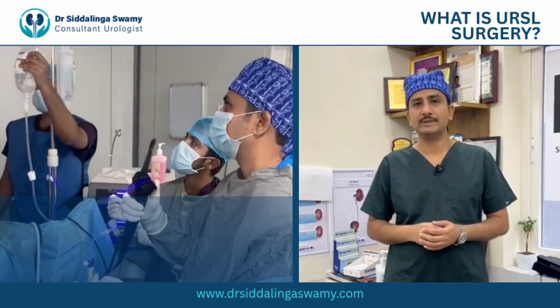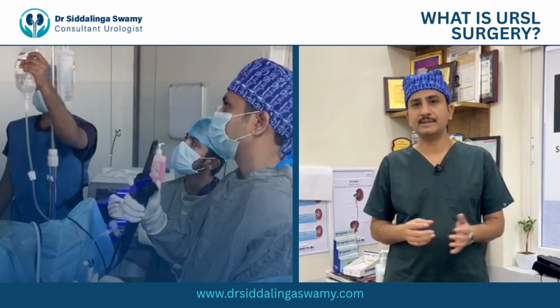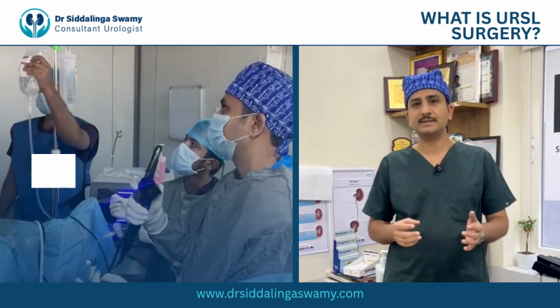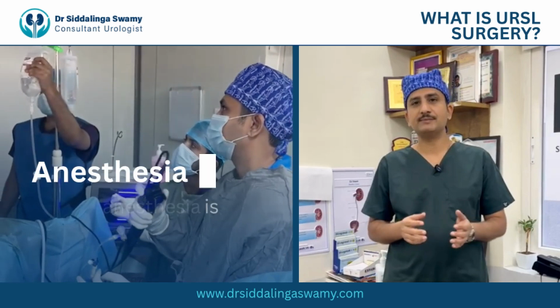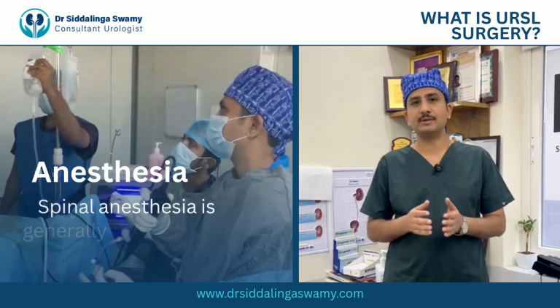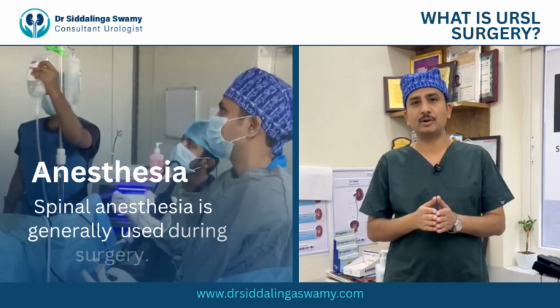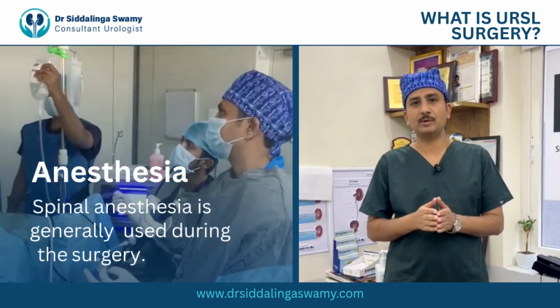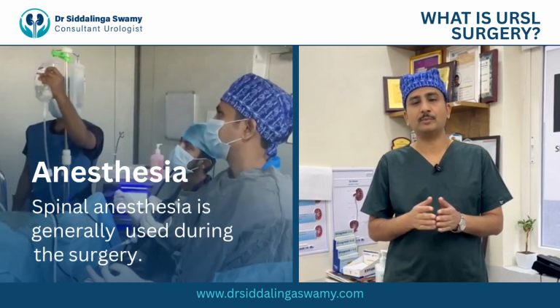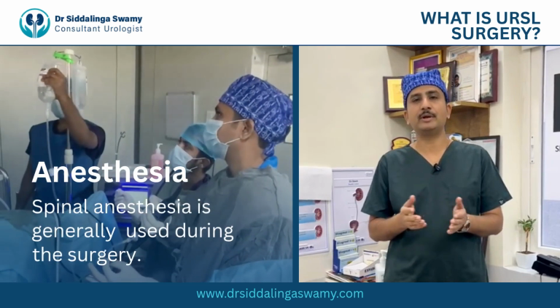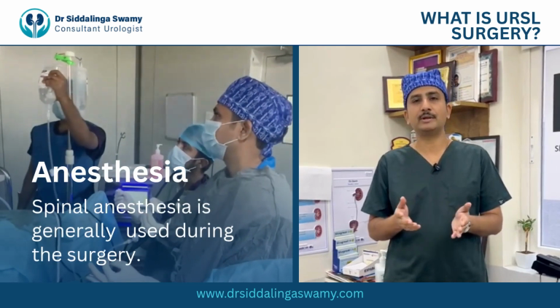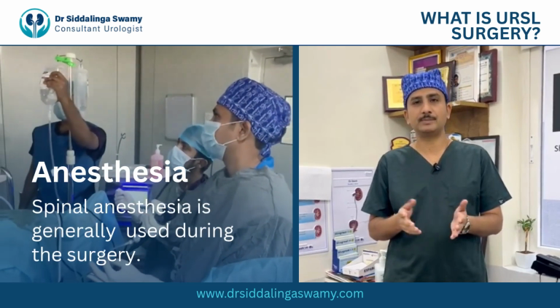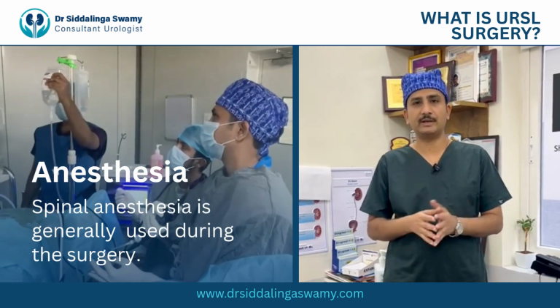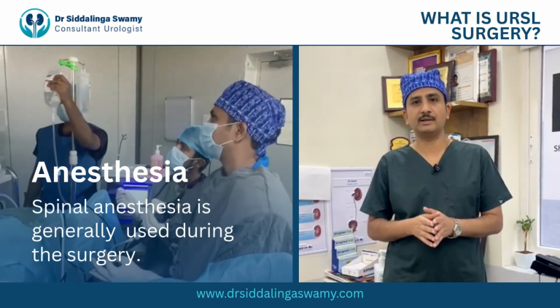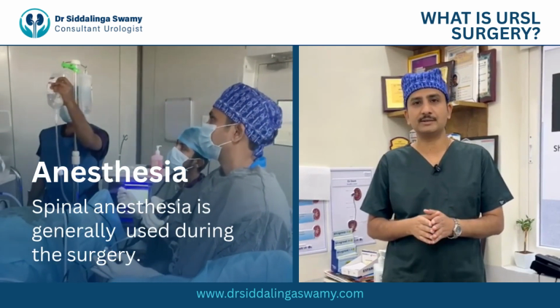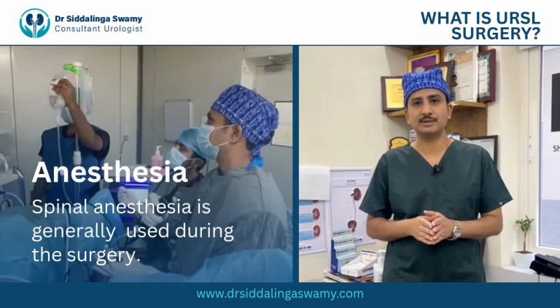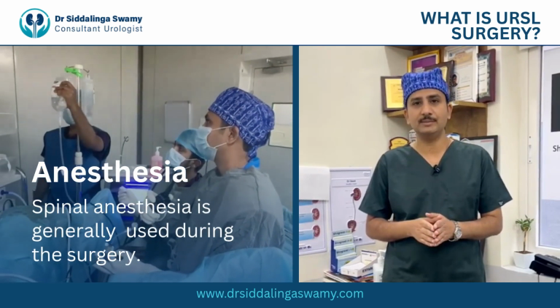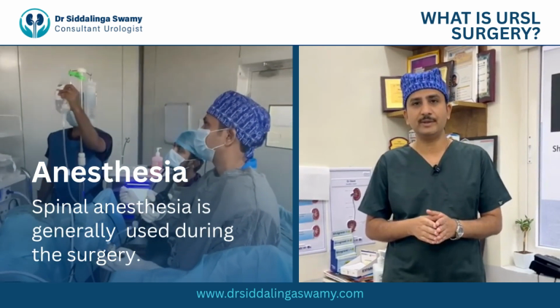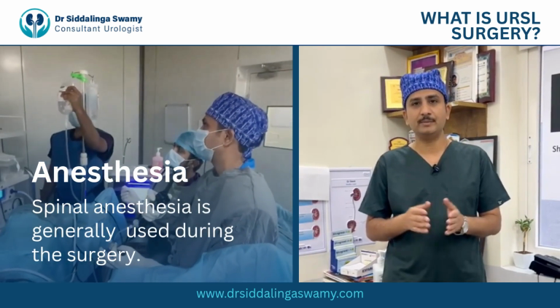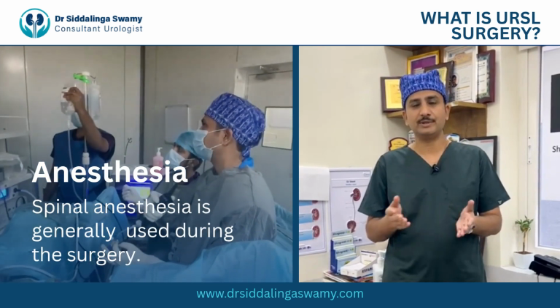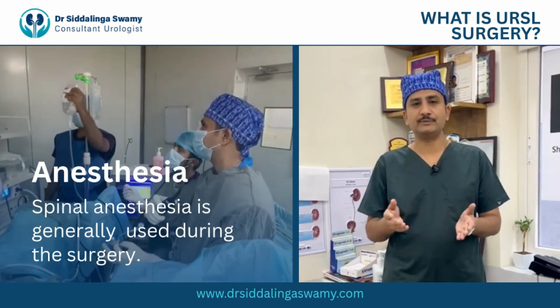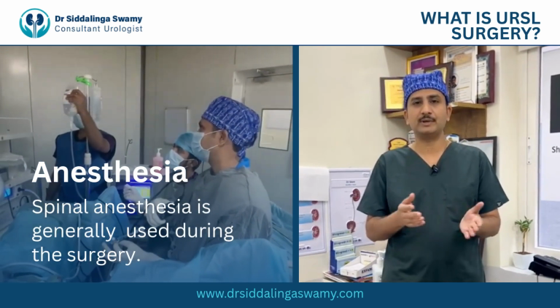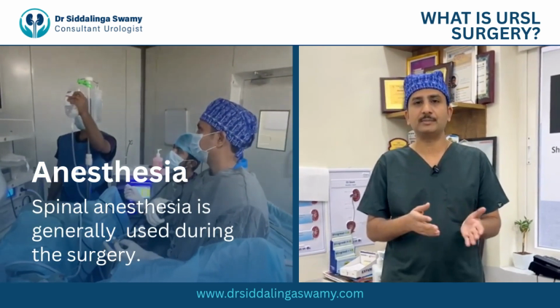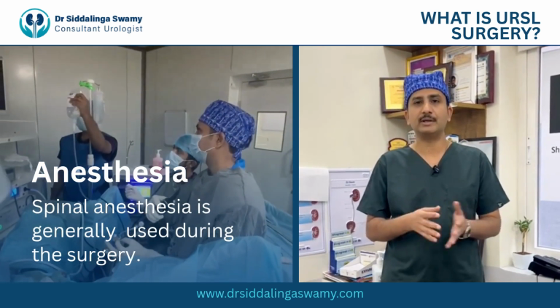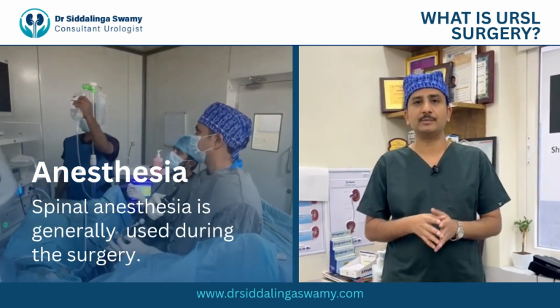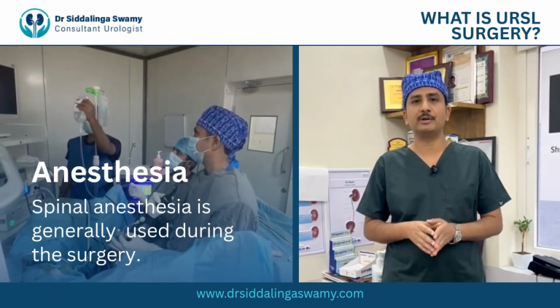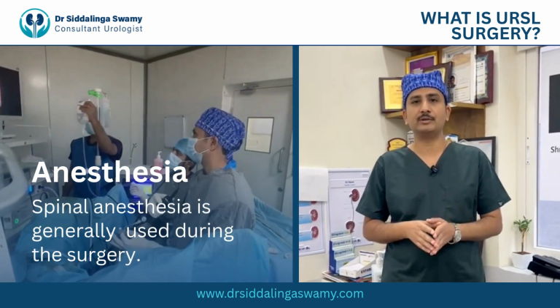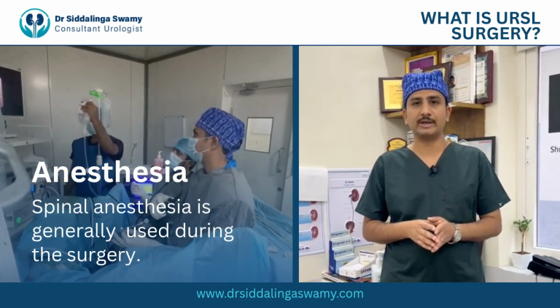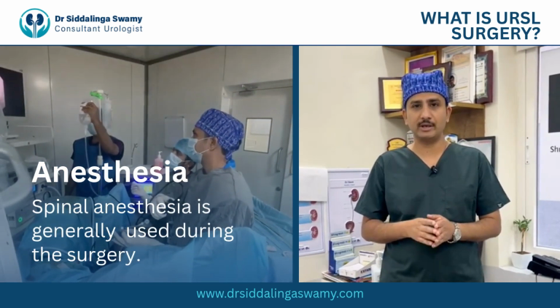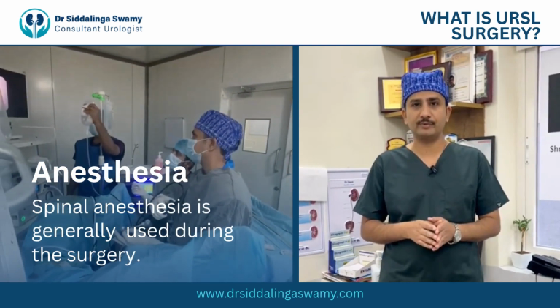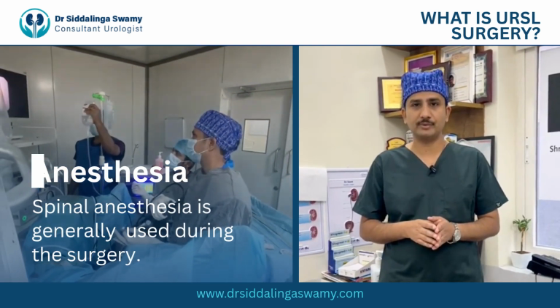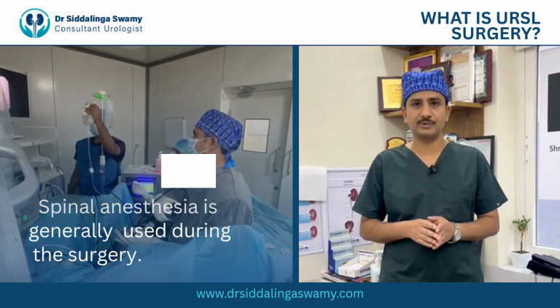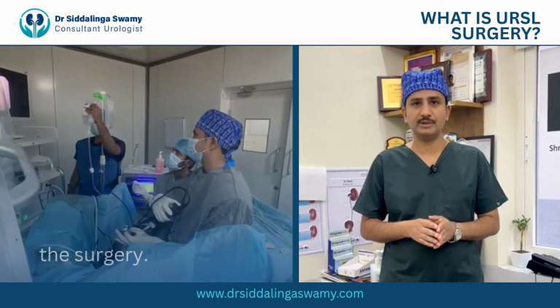These cases are normally operated under spinal anesthesia. The patient will come and get admitted on the day of the procedure.